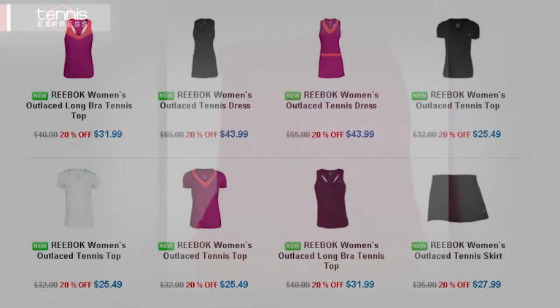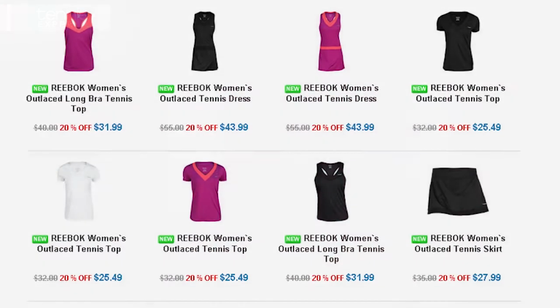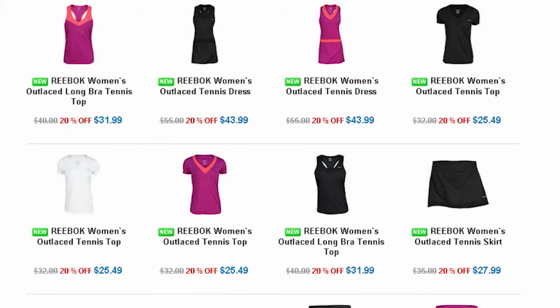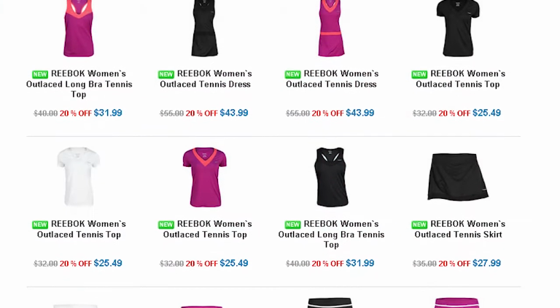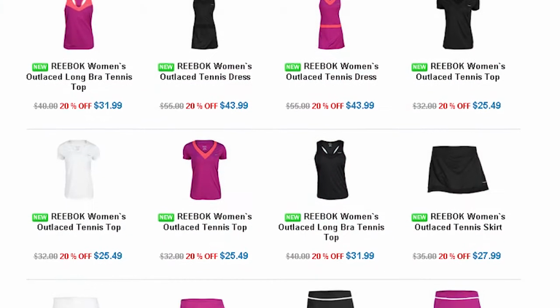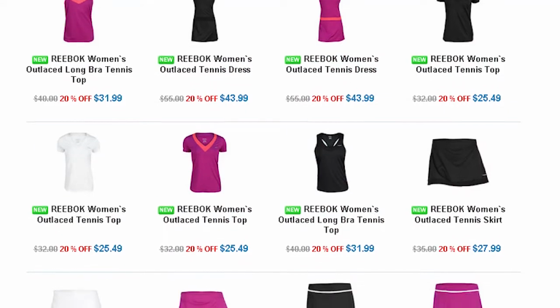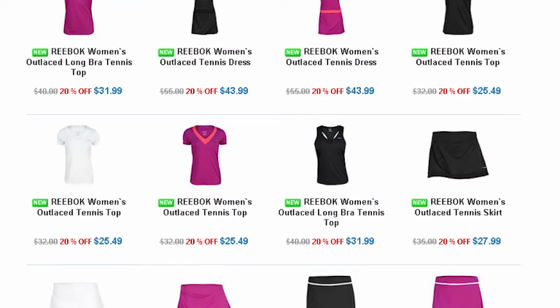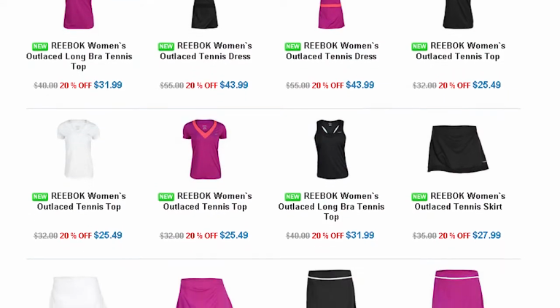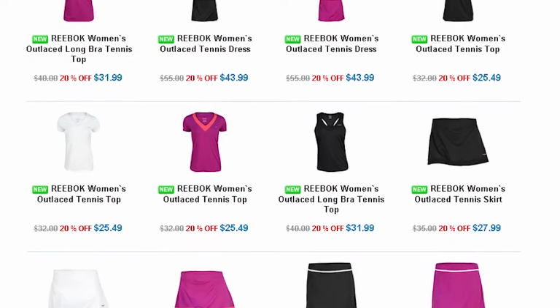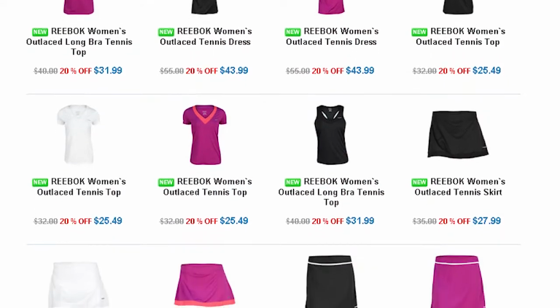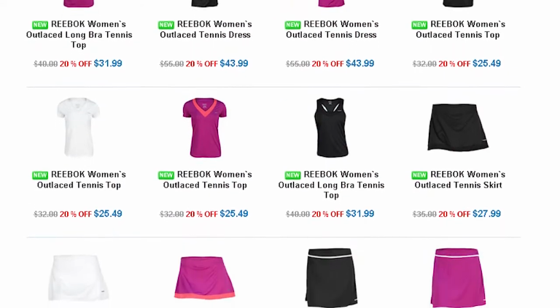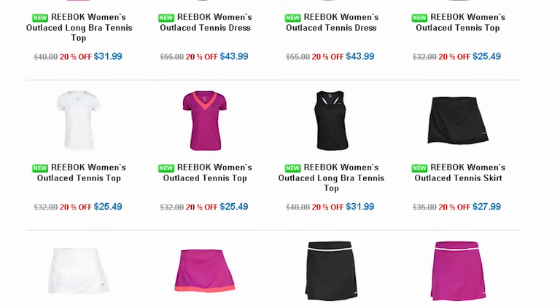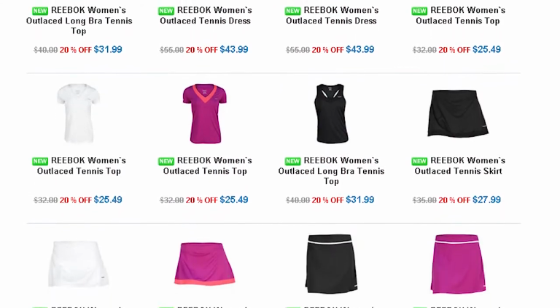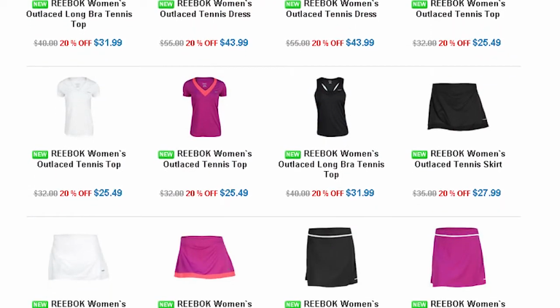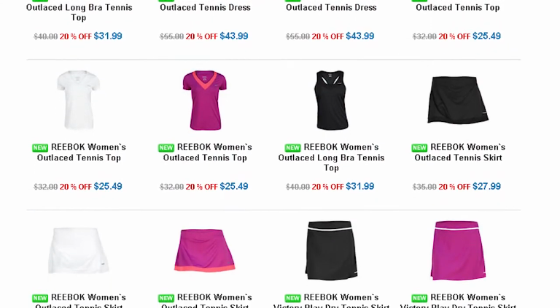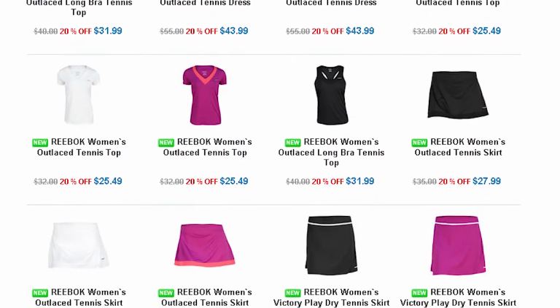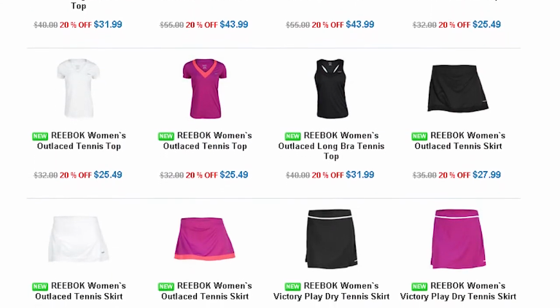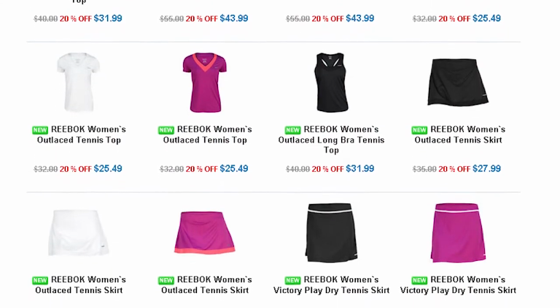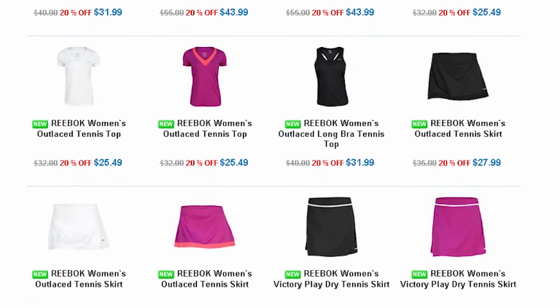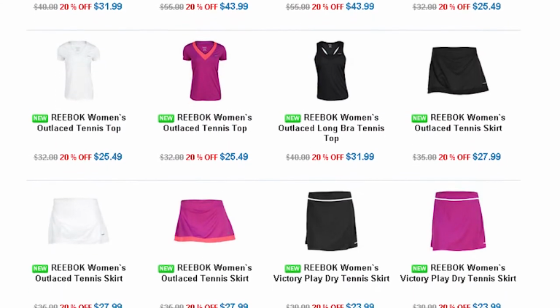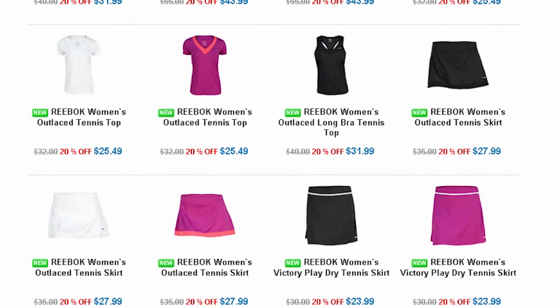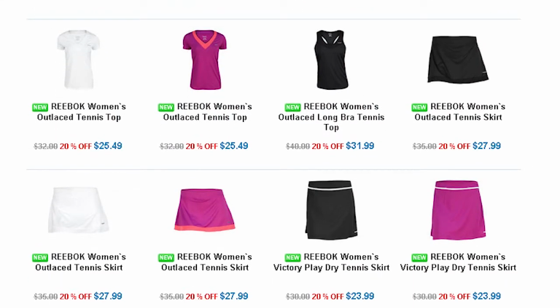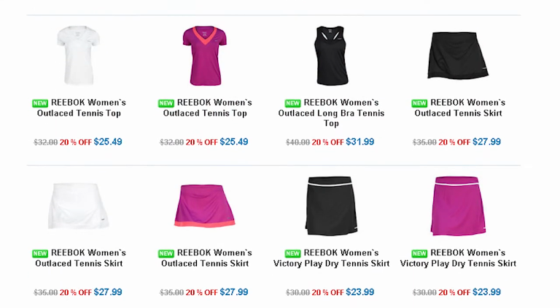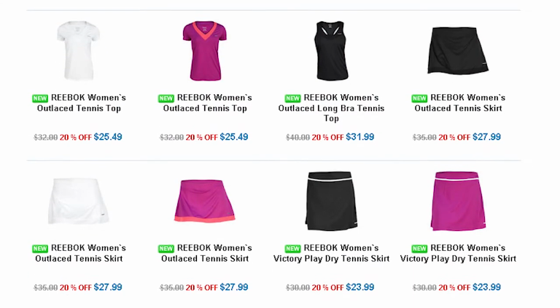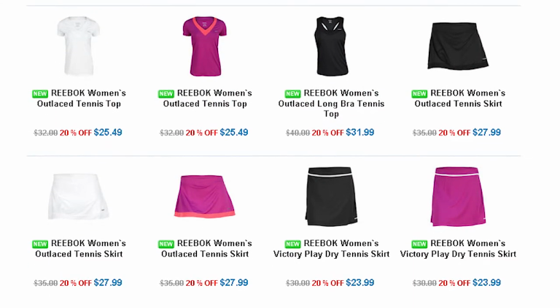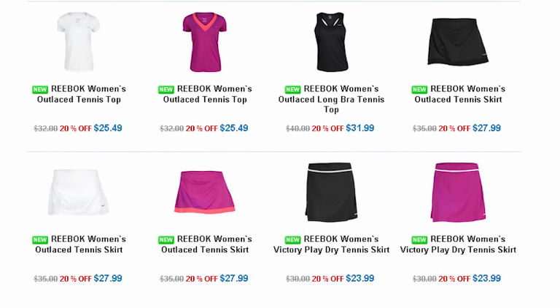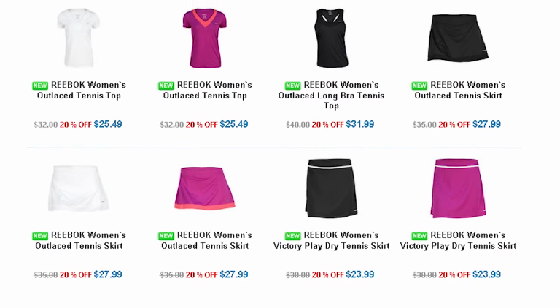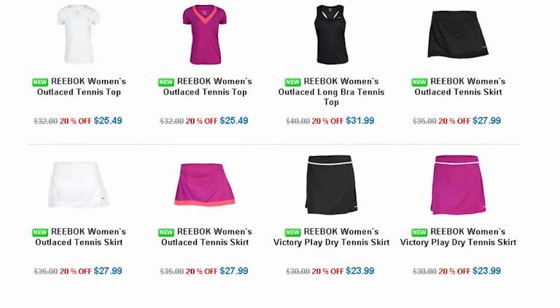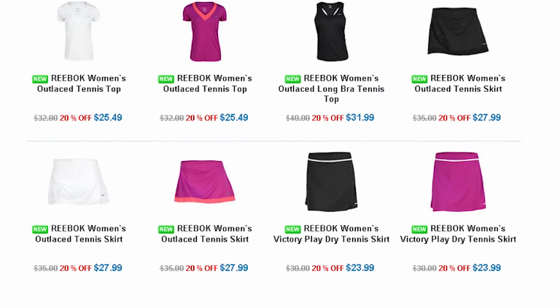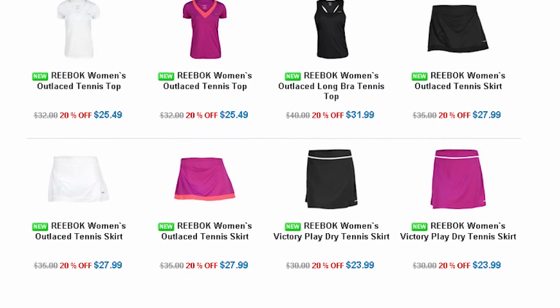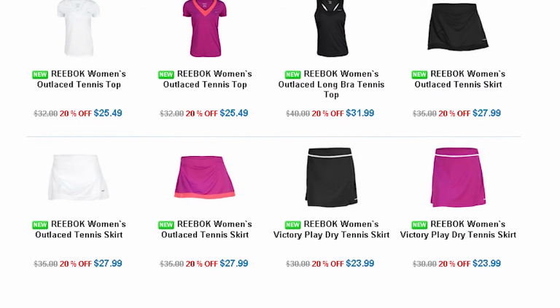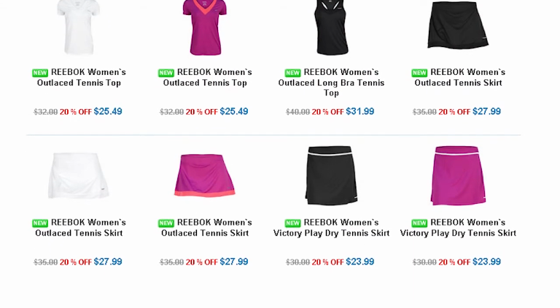Check out the entire Reebok Fall Collection available right now at TennisExpress.com.